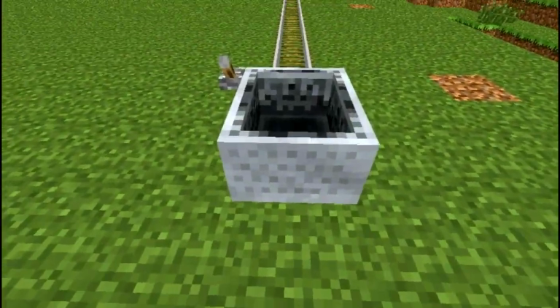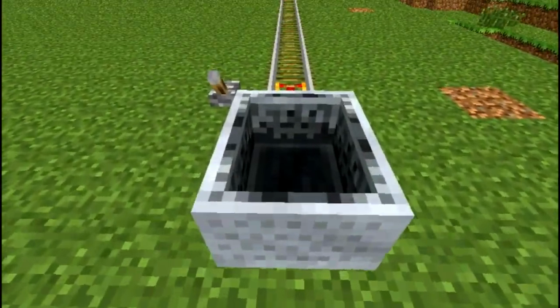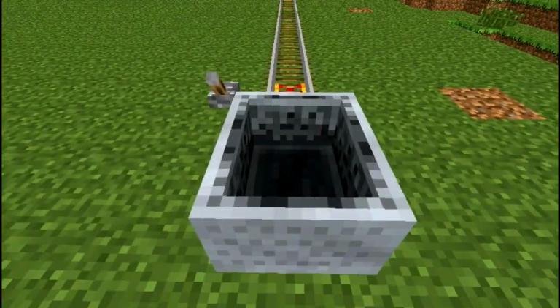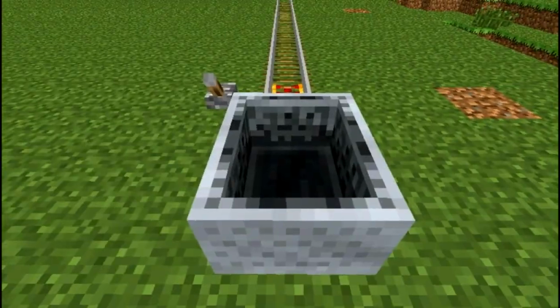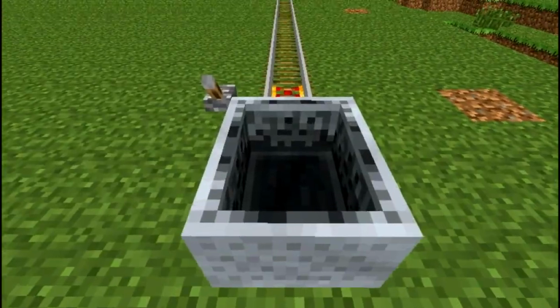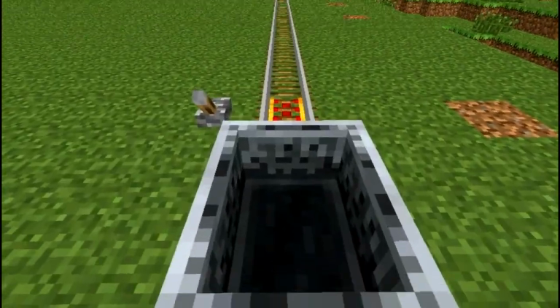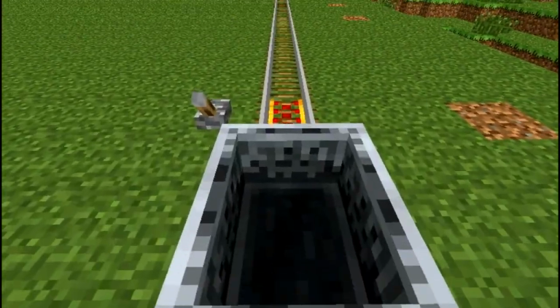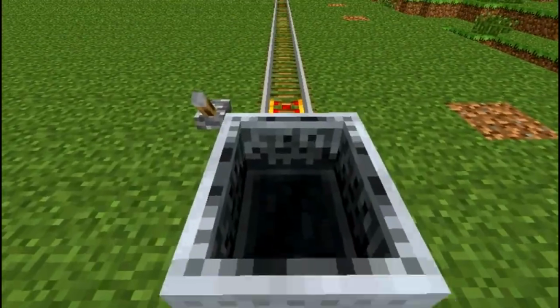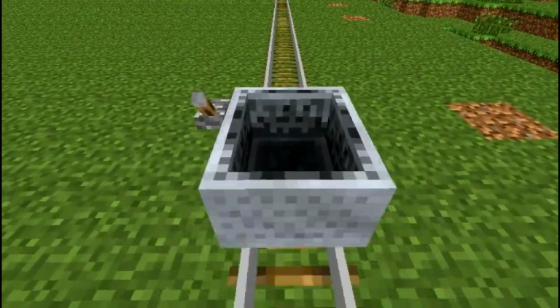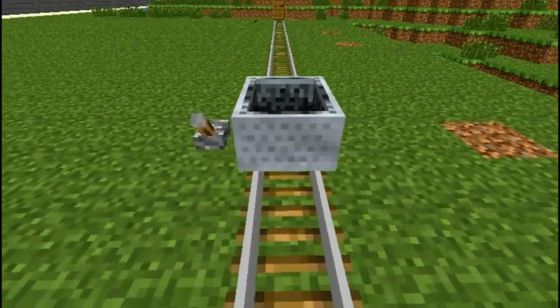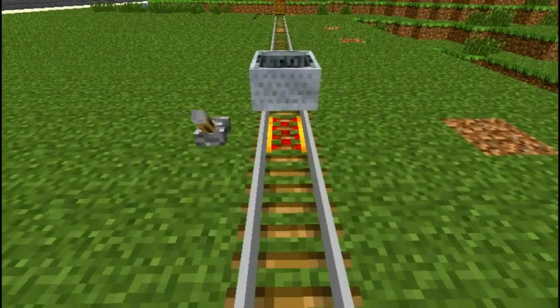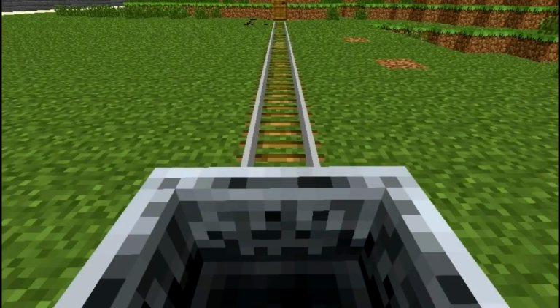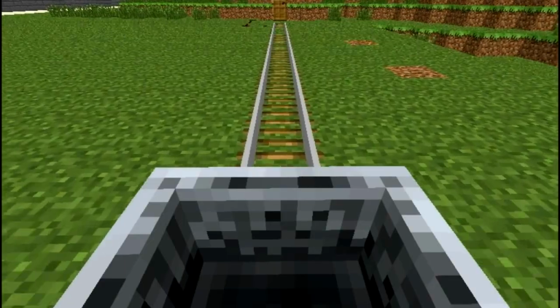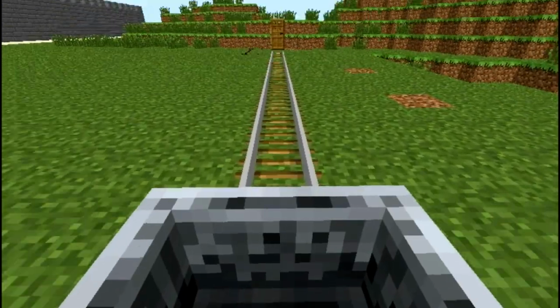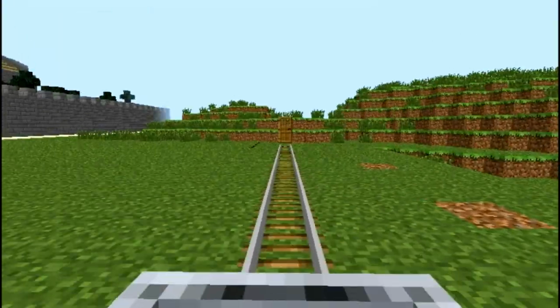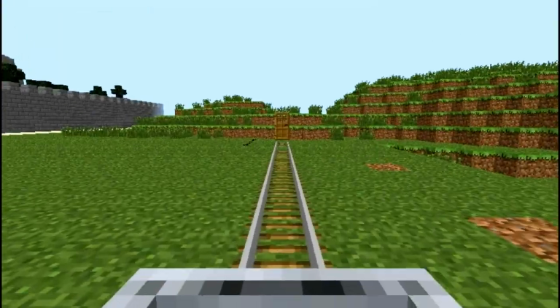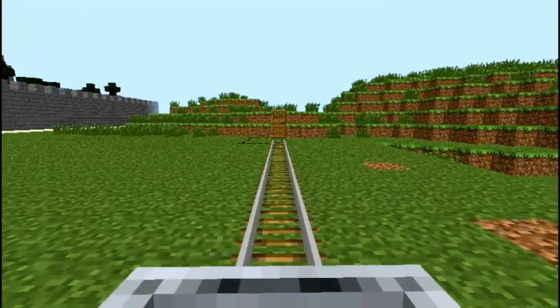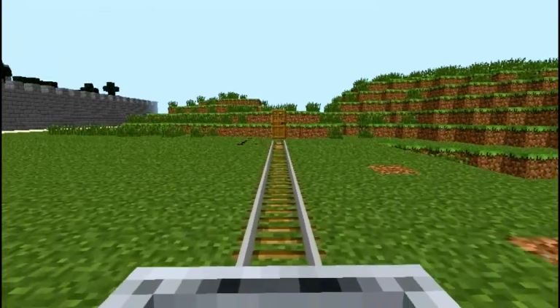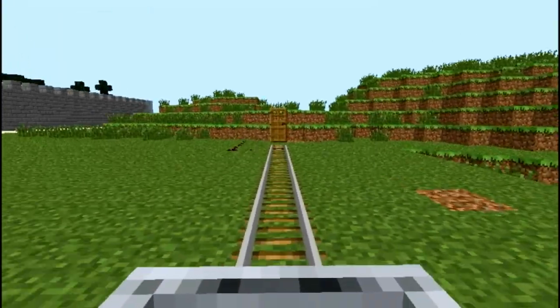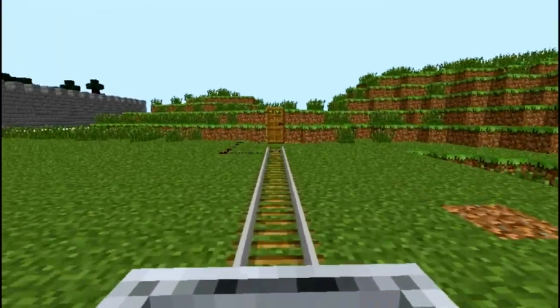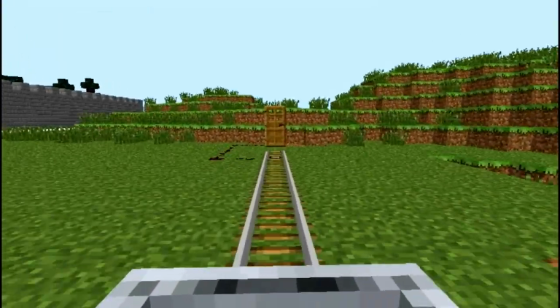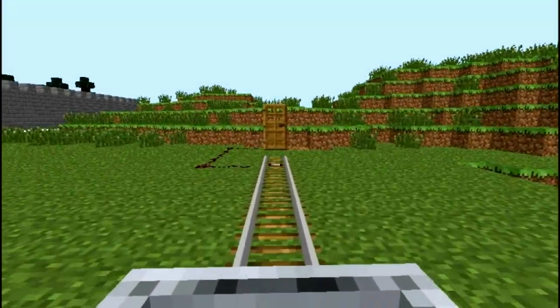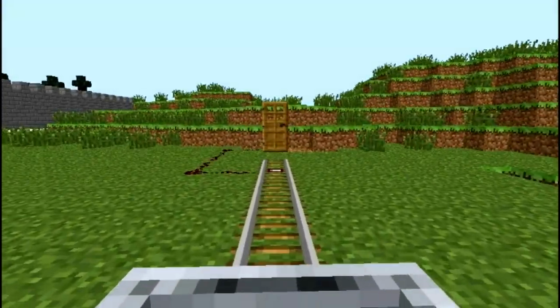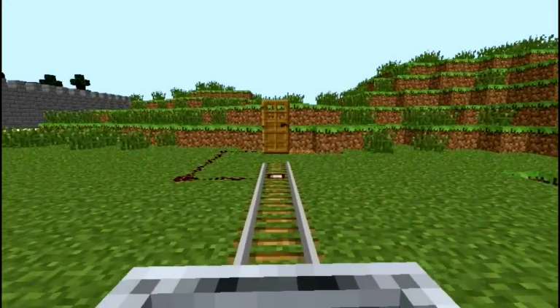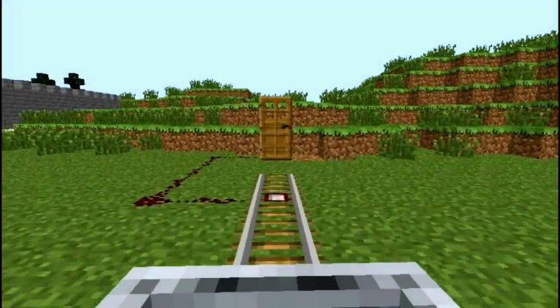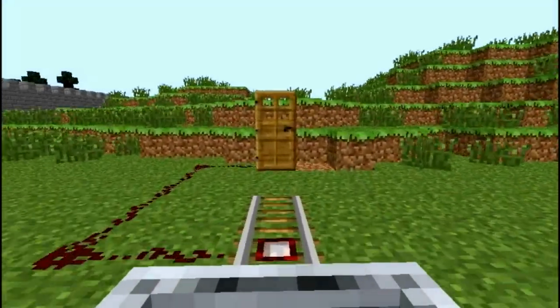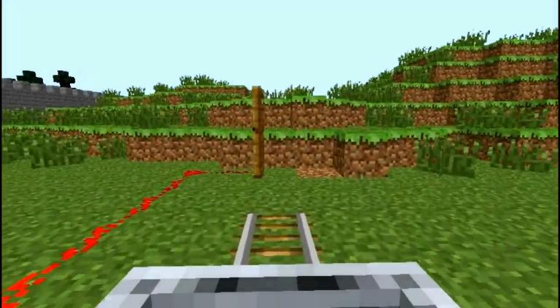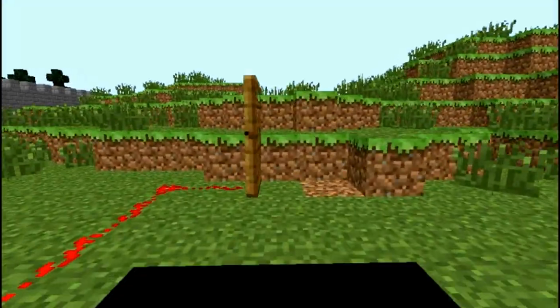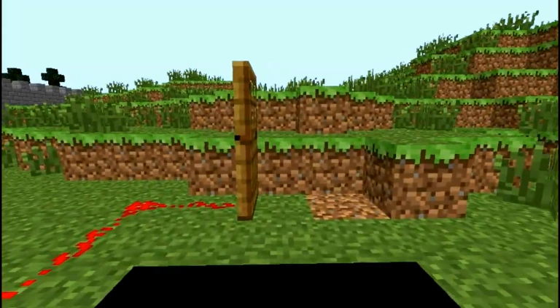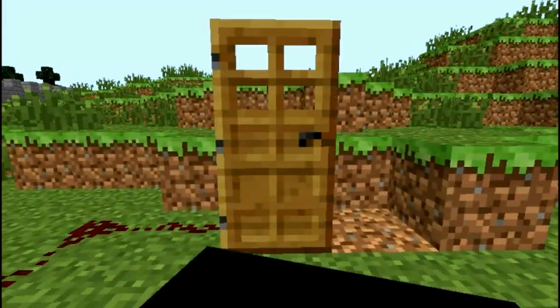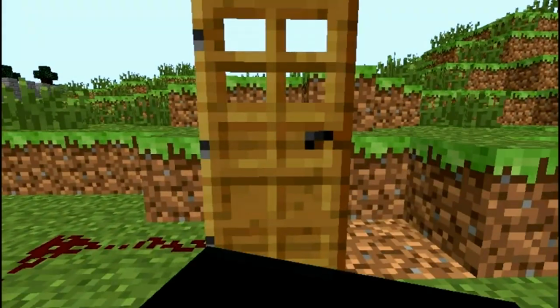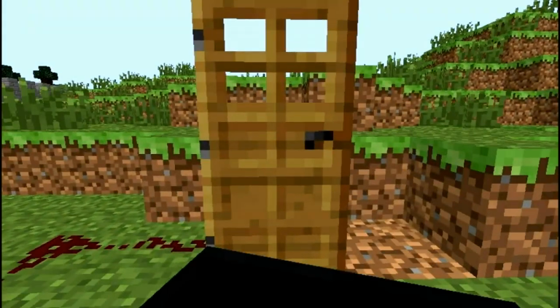The last form of power I'm covering is a detector rail. When it's run over, it provides a power source.